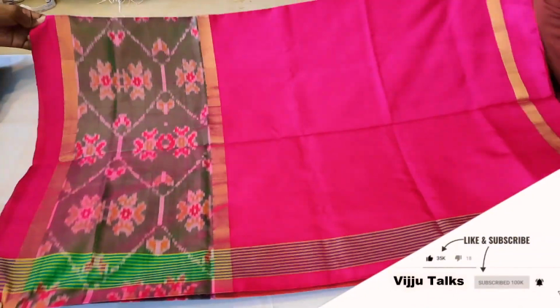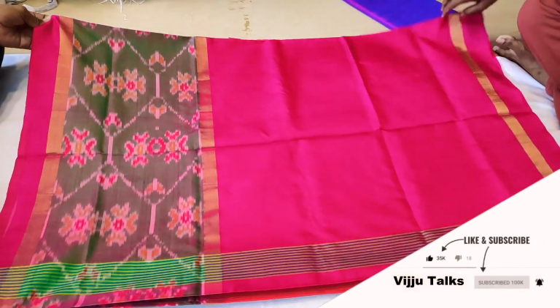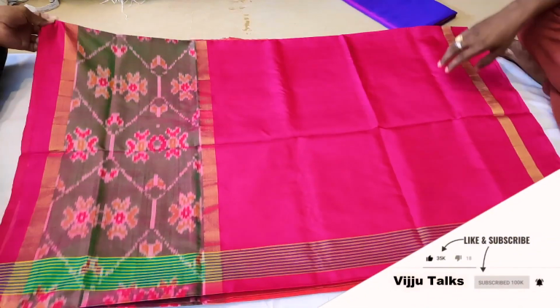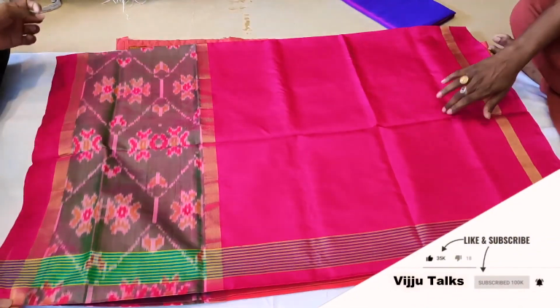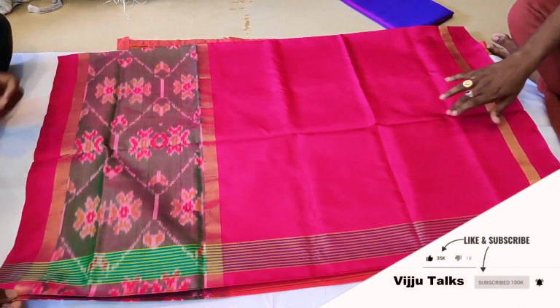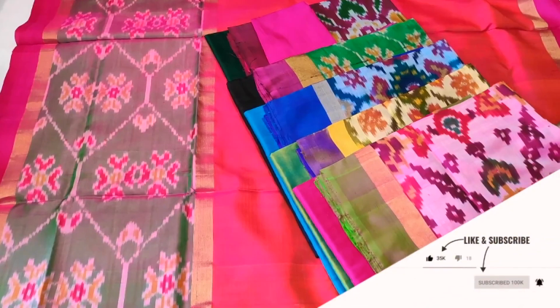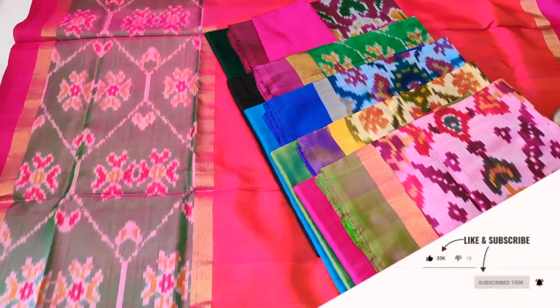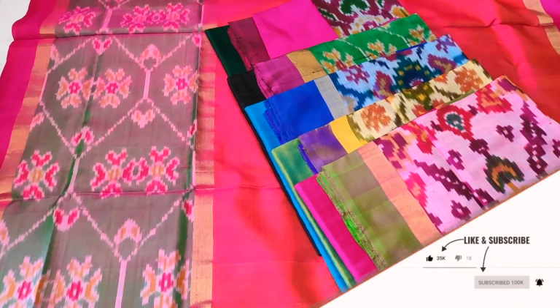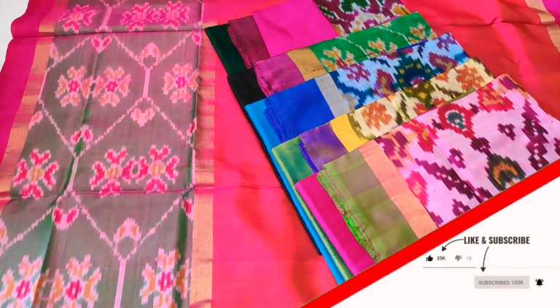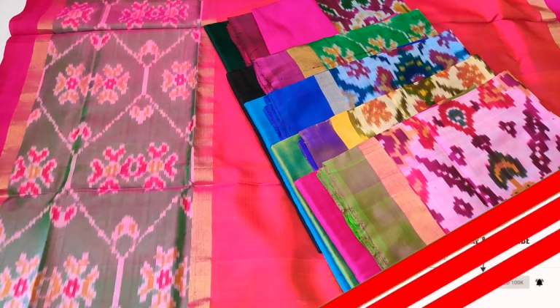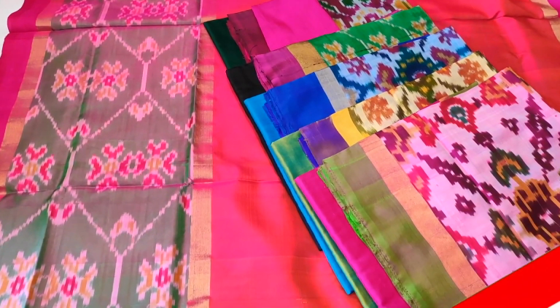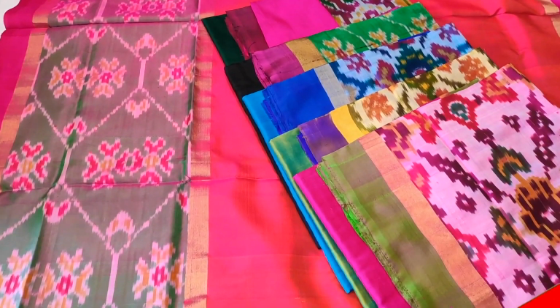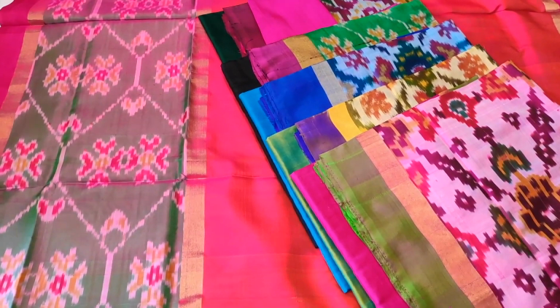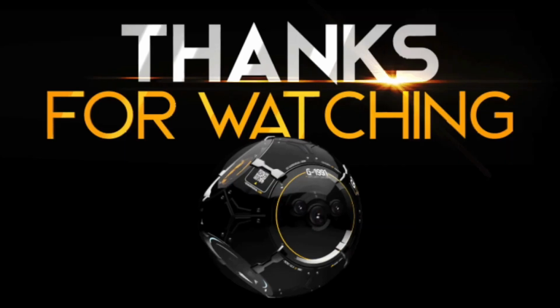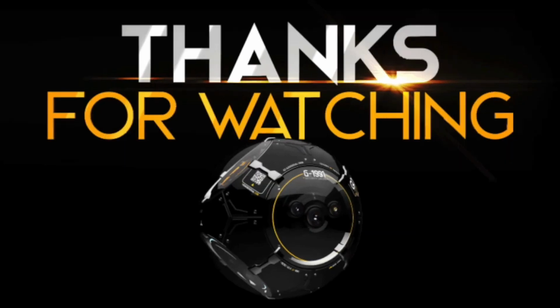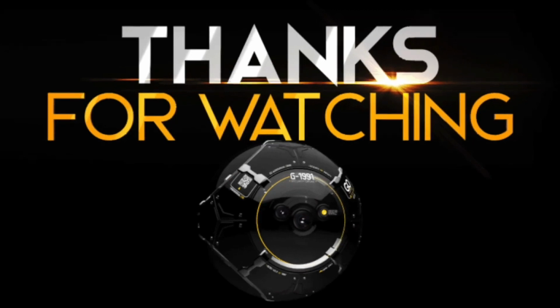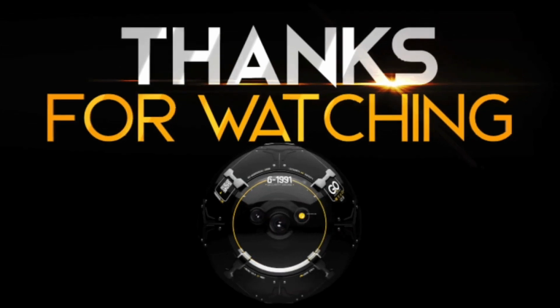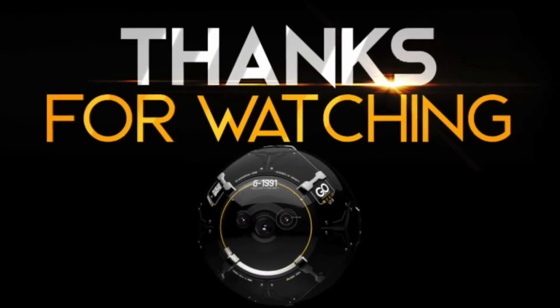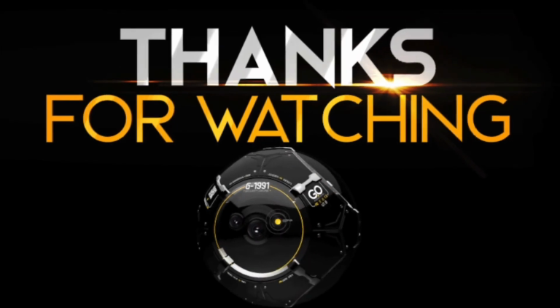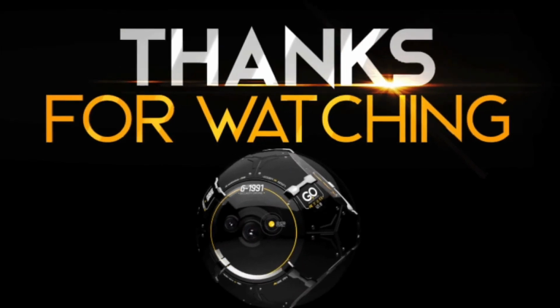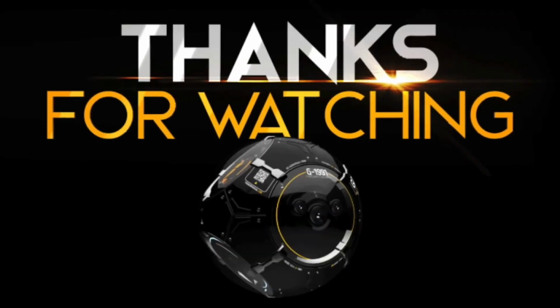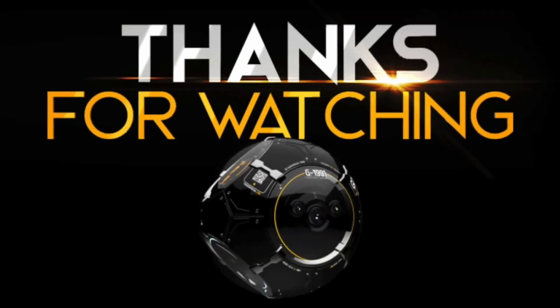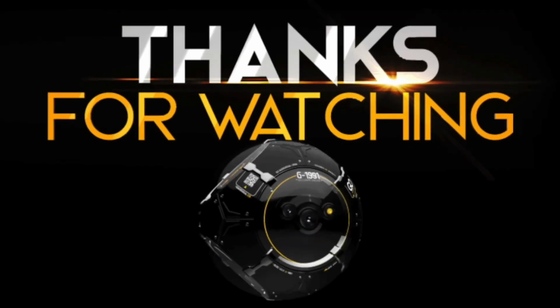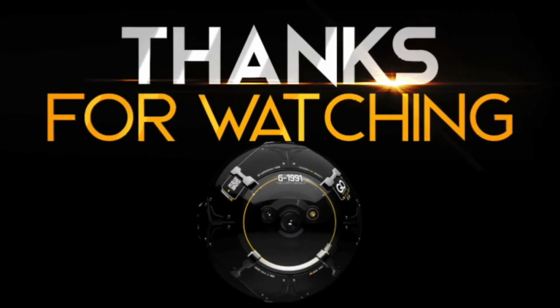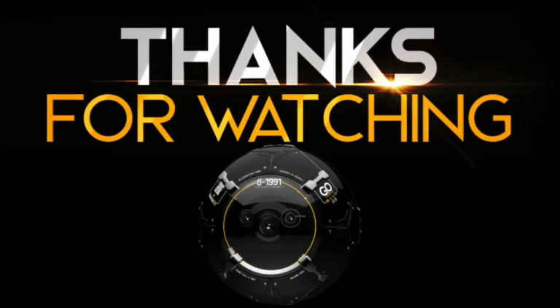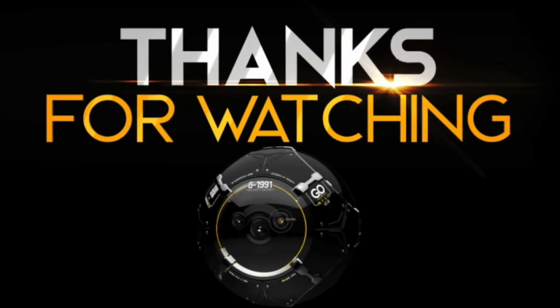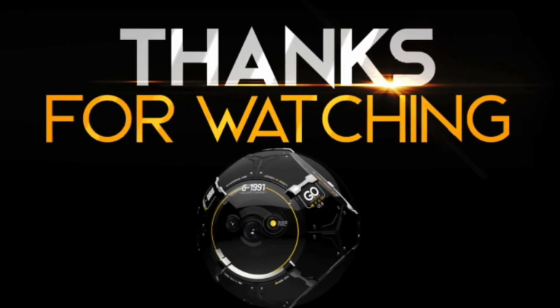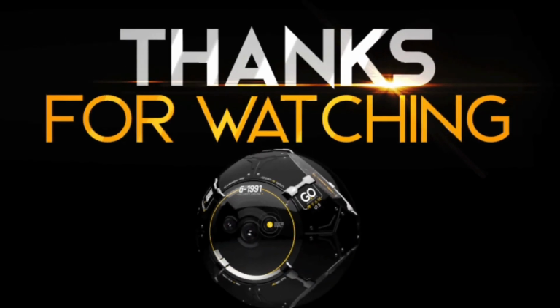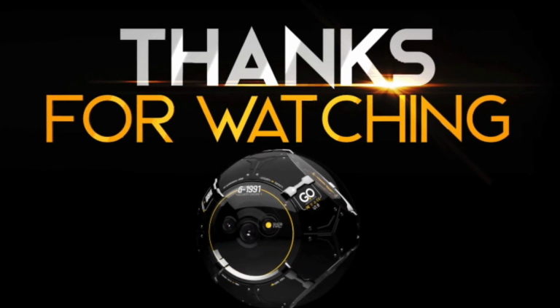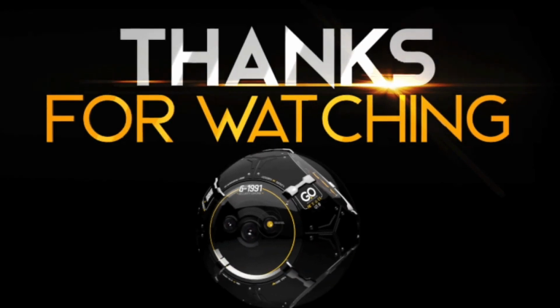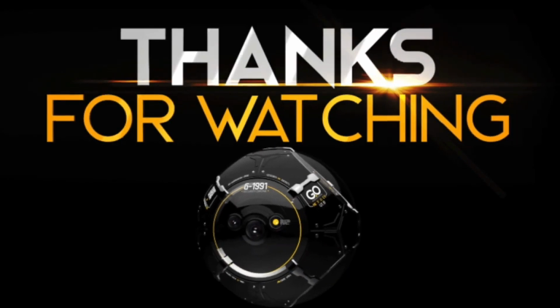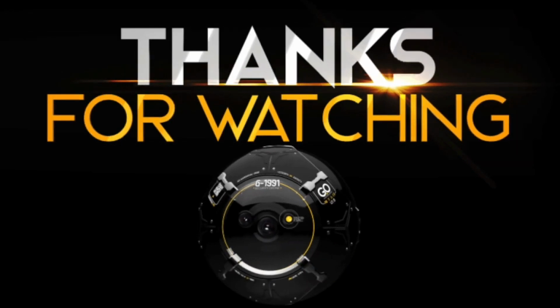It has different colors — it is a hundred colors. Purchase it. Thank you so much for watching this video, and don't forget to subscribe to my channel.